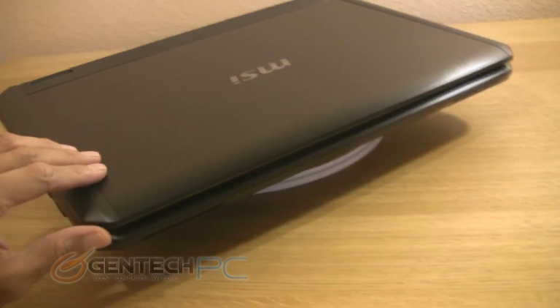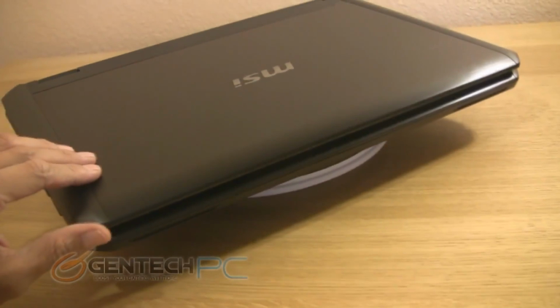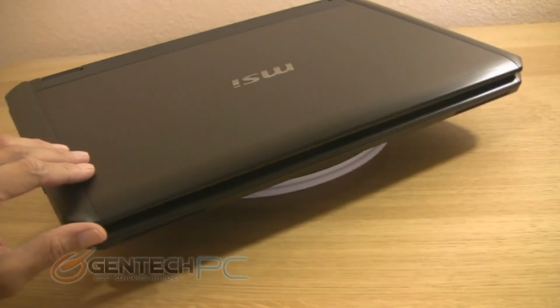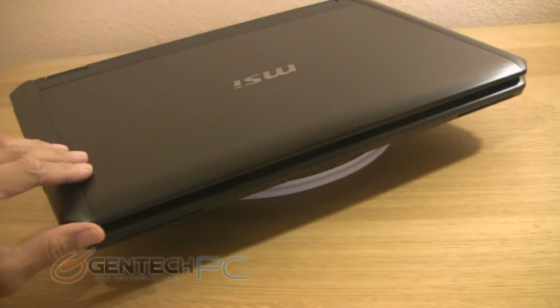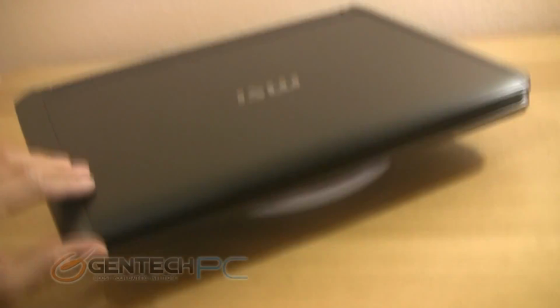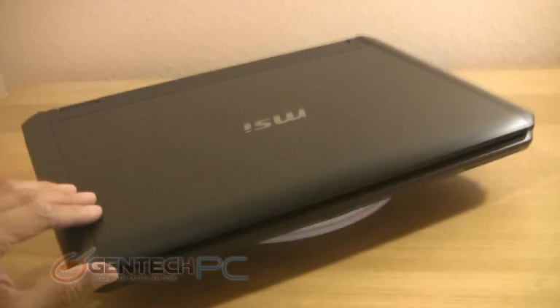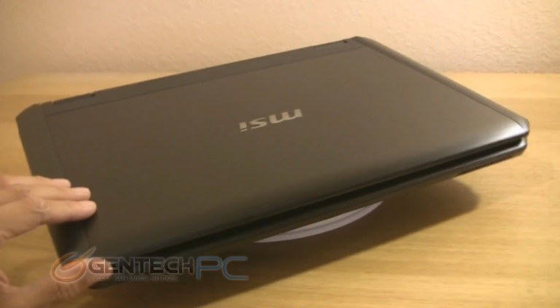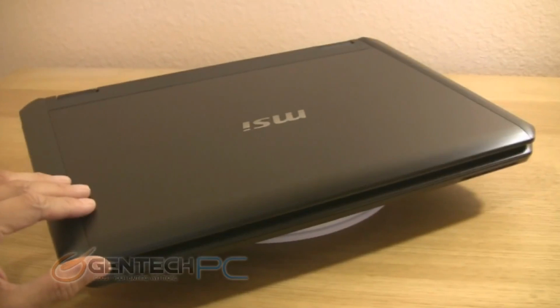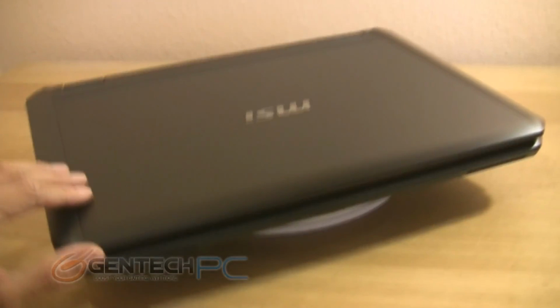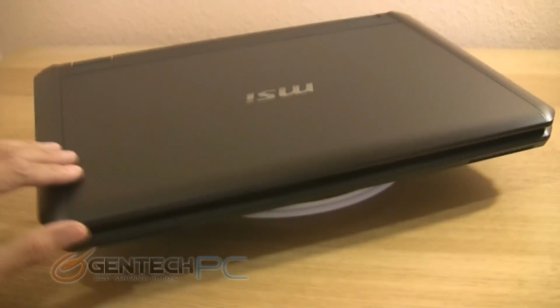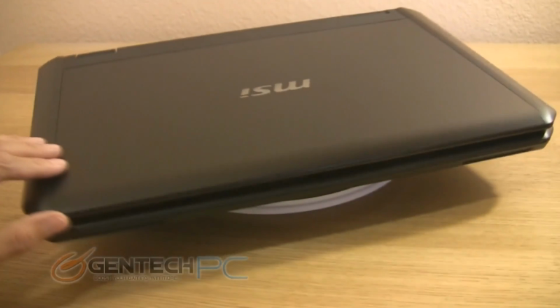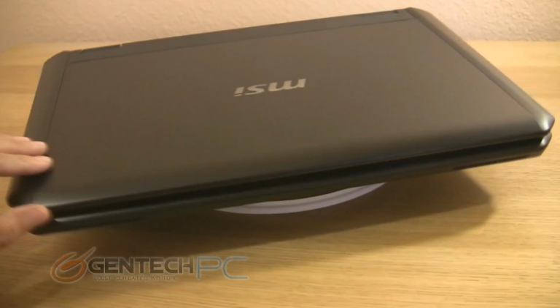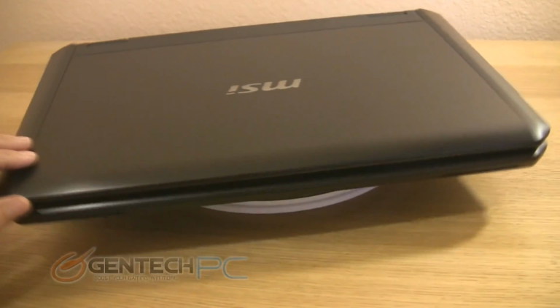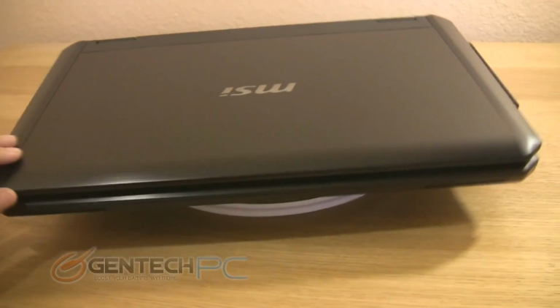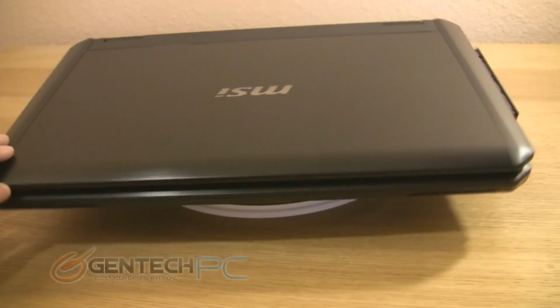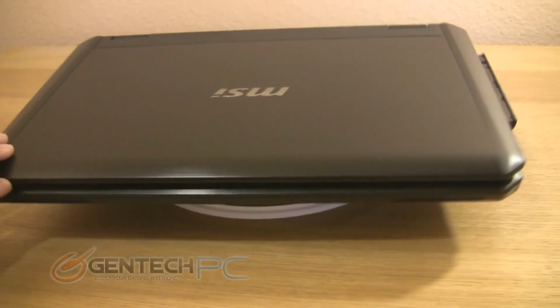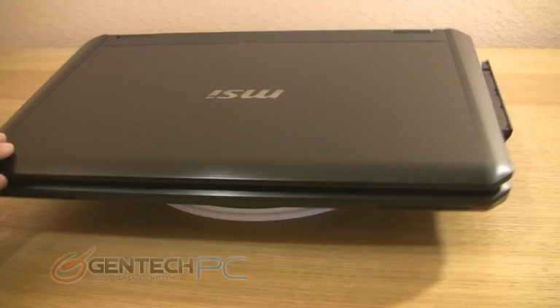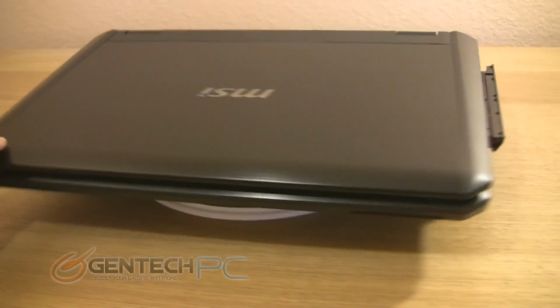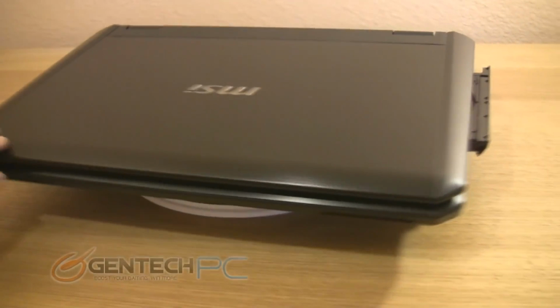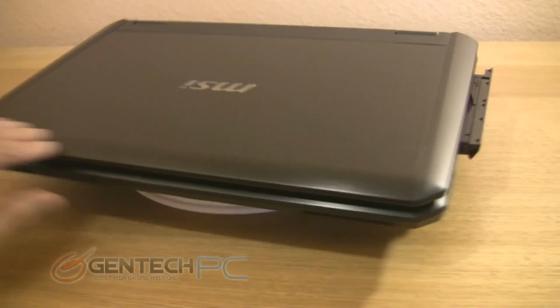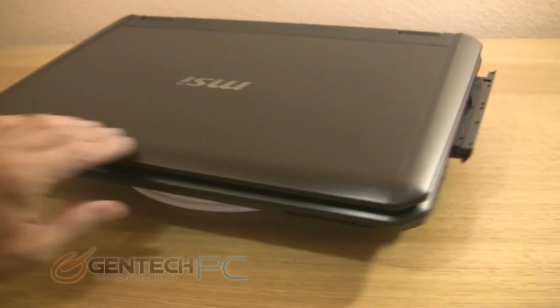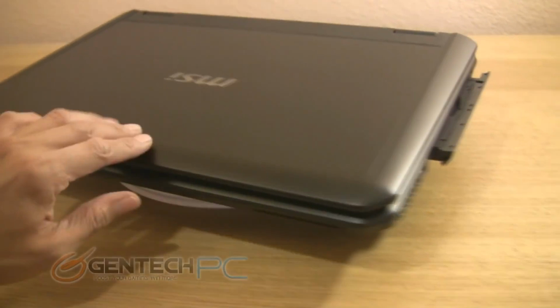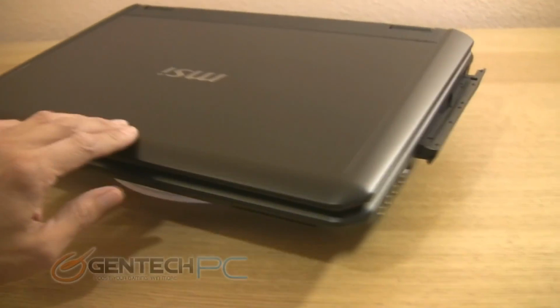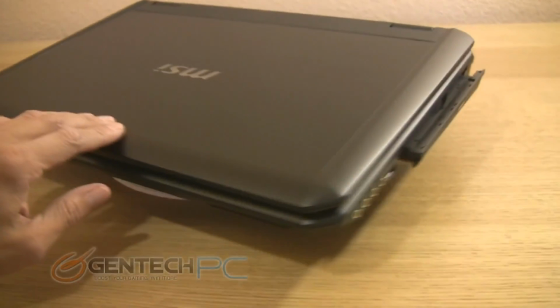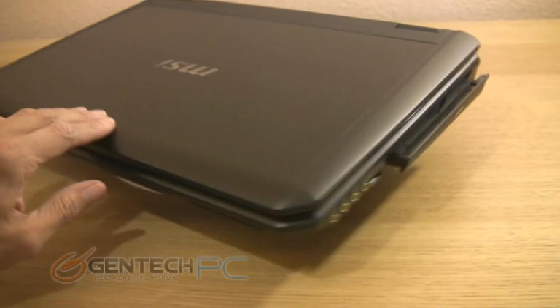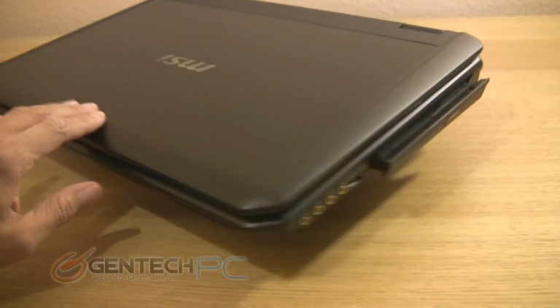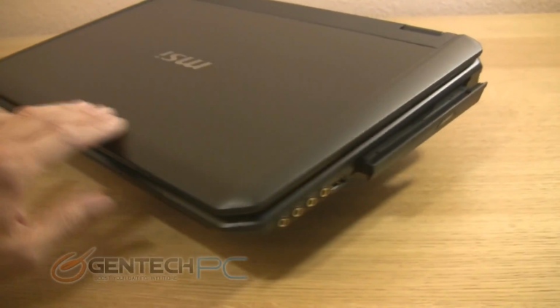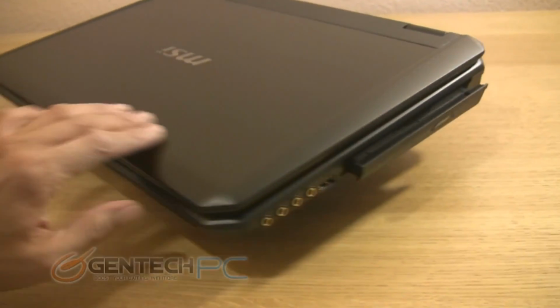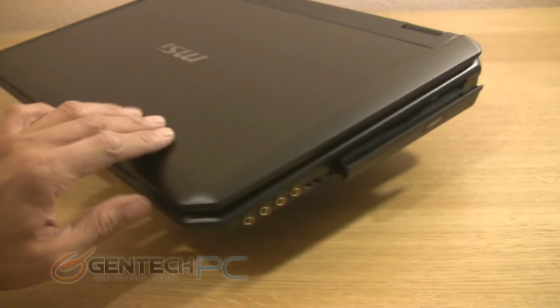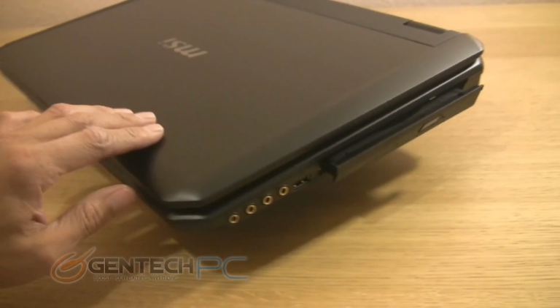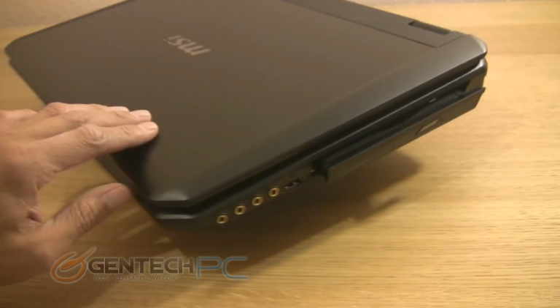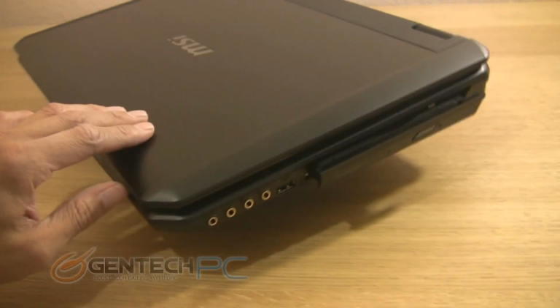Once you get around to the front of the laptop, you will find that there are no ports or connections in the front, just your status LEDs.